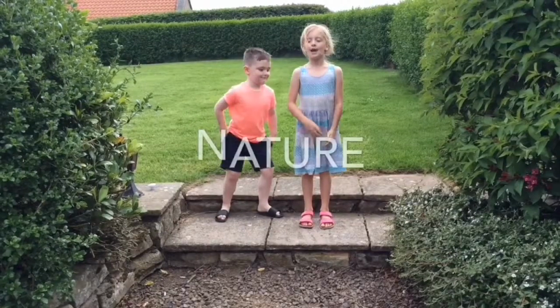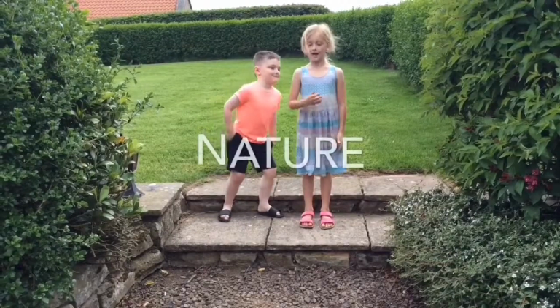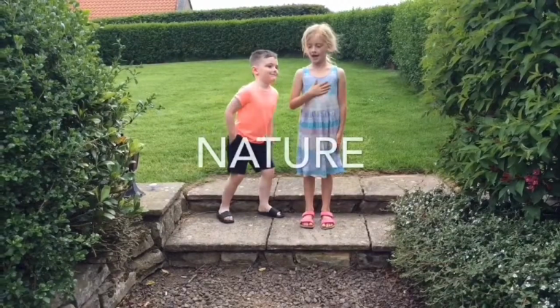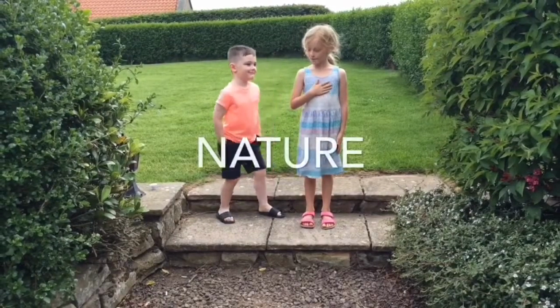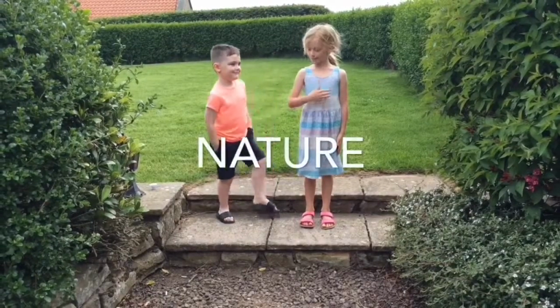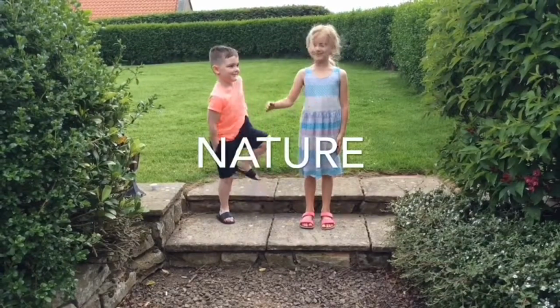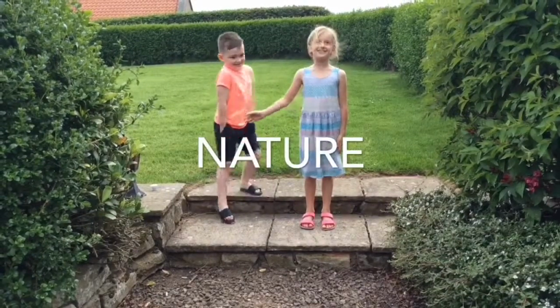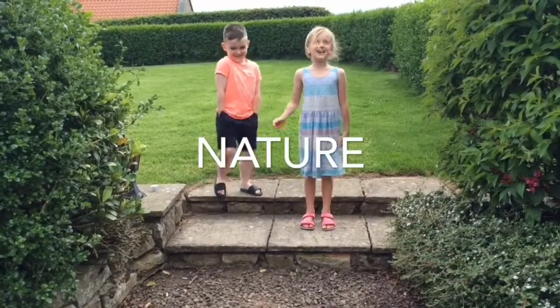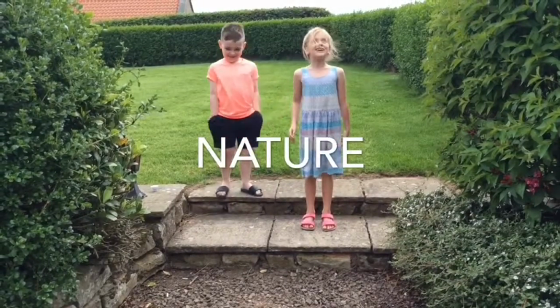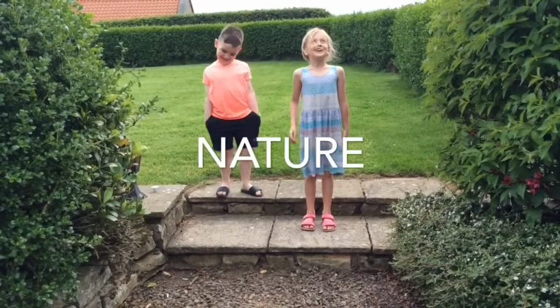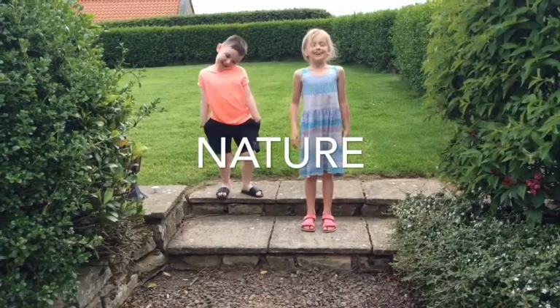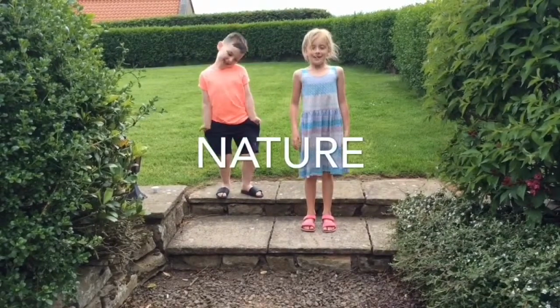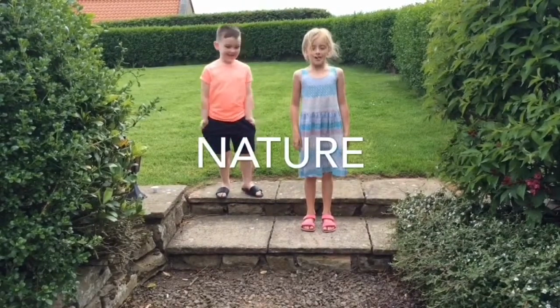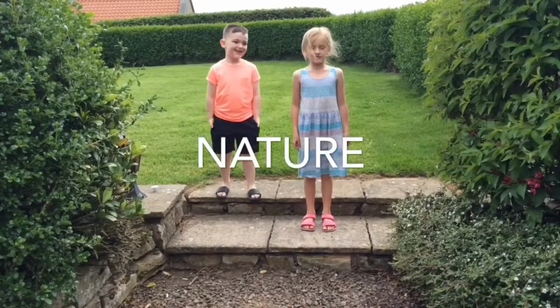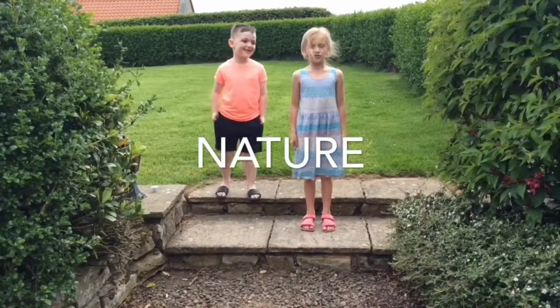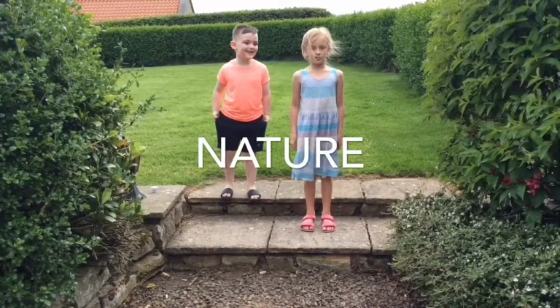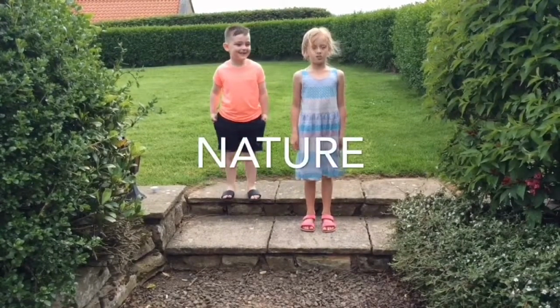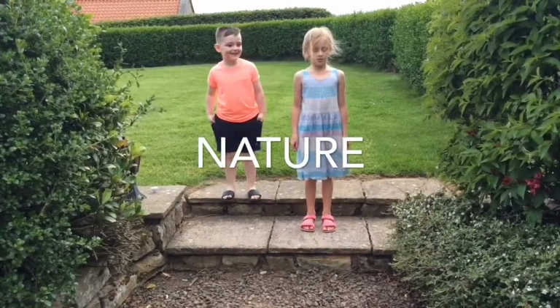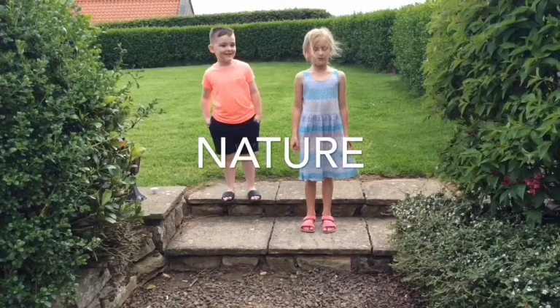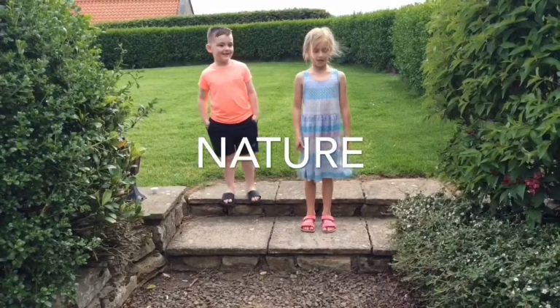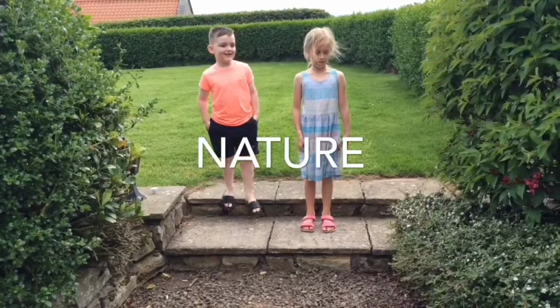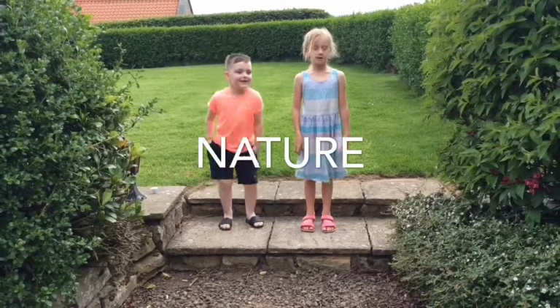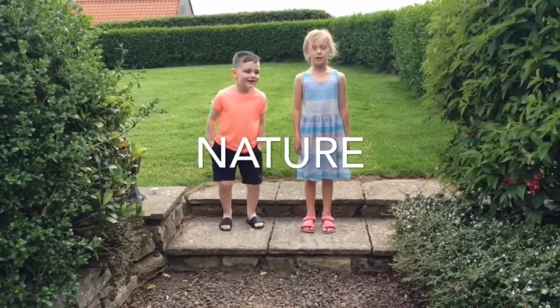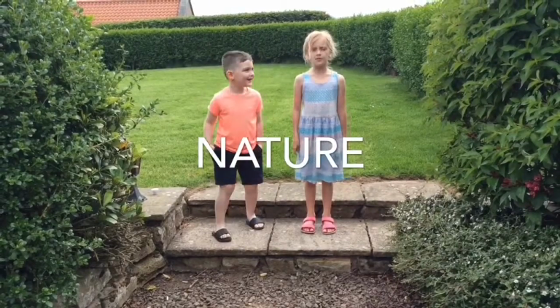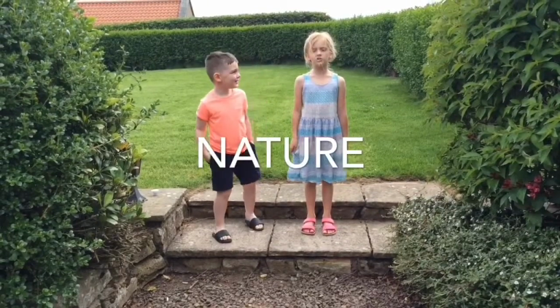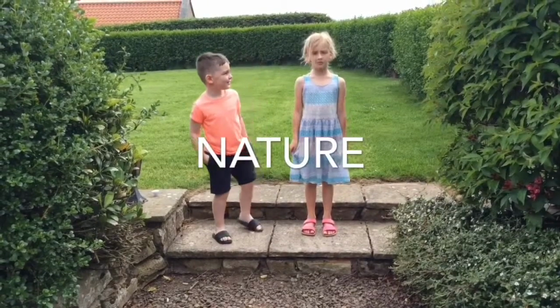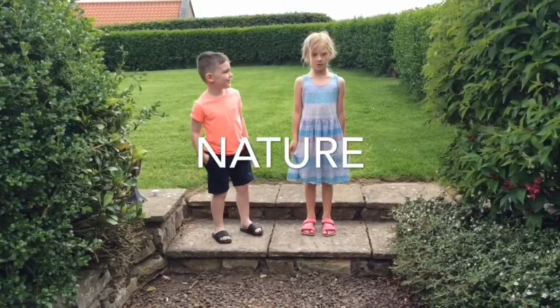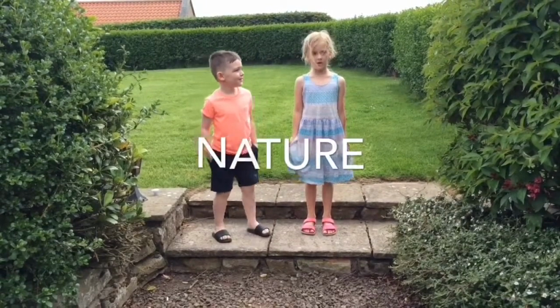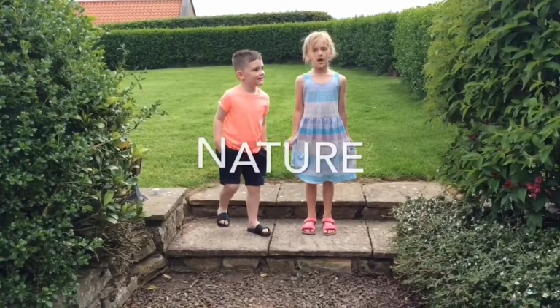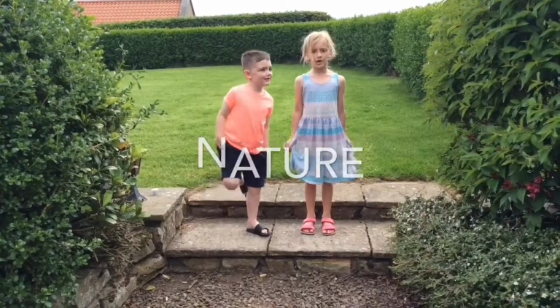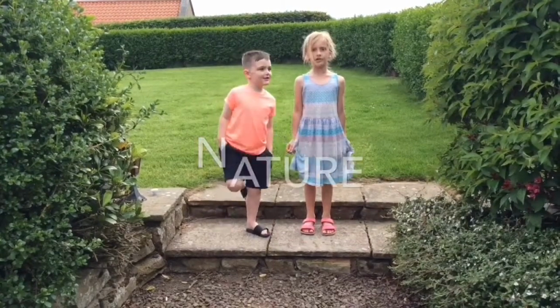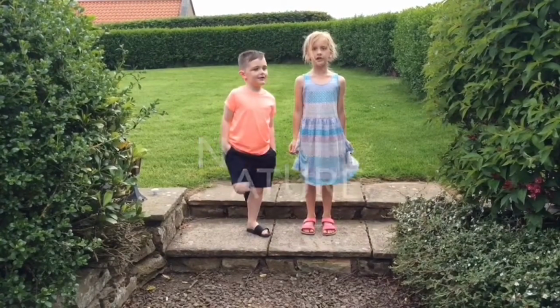Hi, I'm Megan and this is Jack. We're here to talk to you about nature. We hope you enjoy this program and learn a lot.